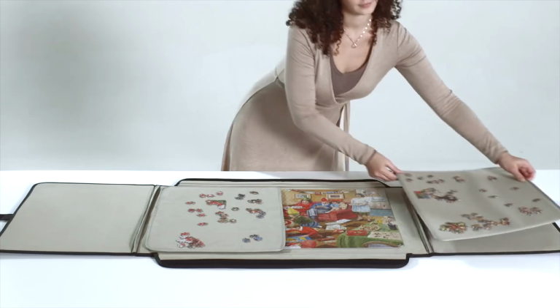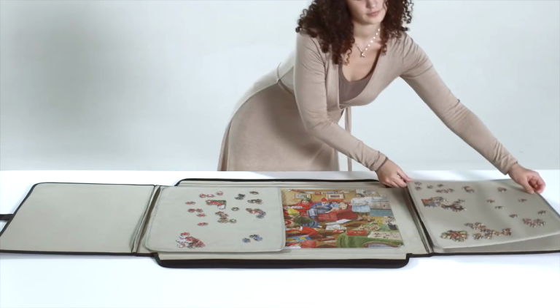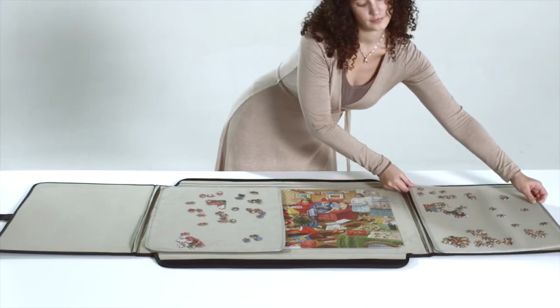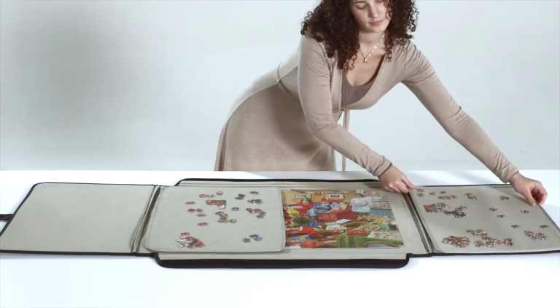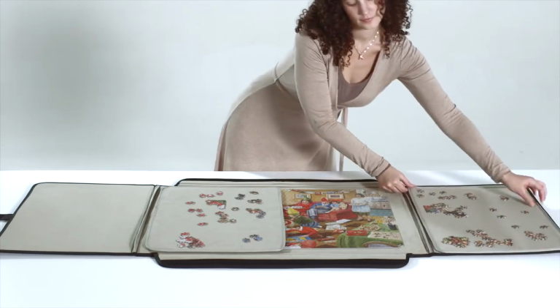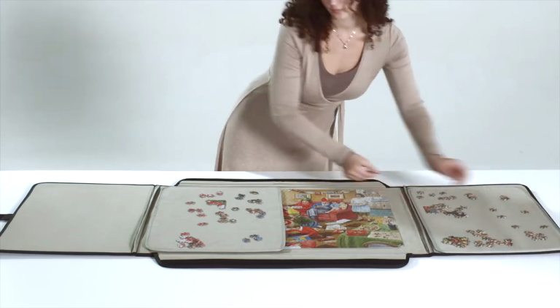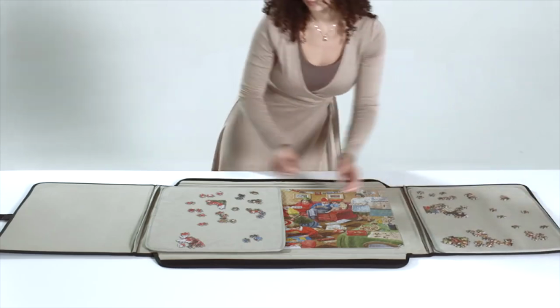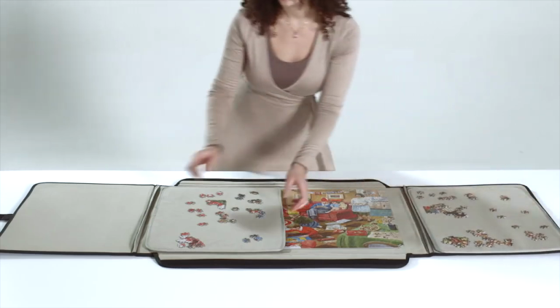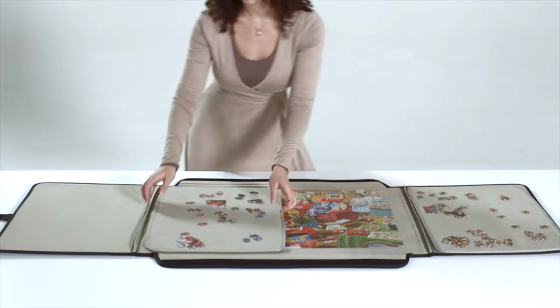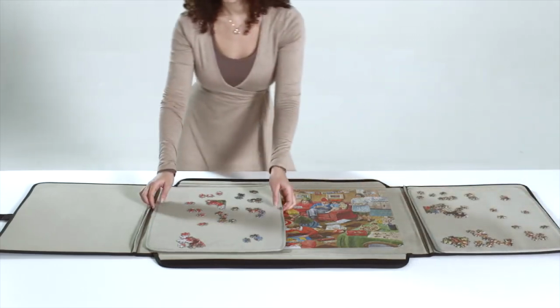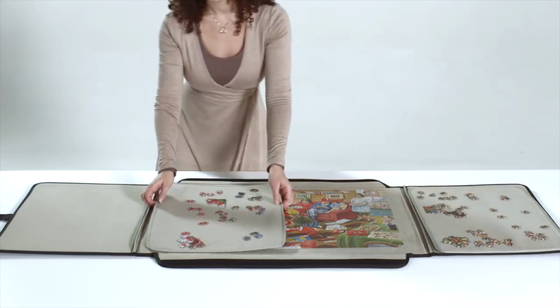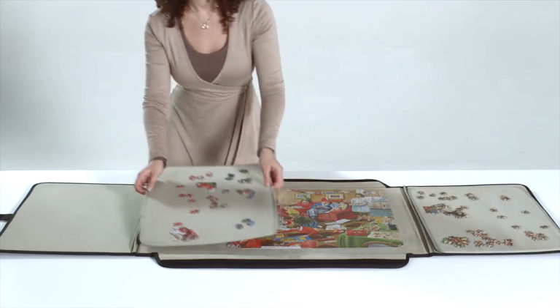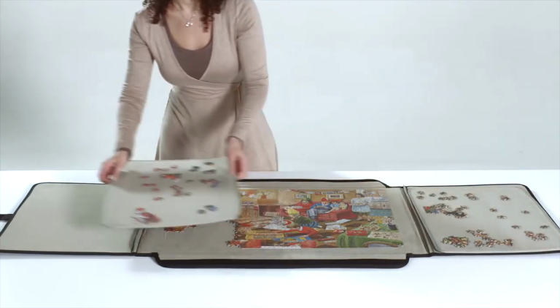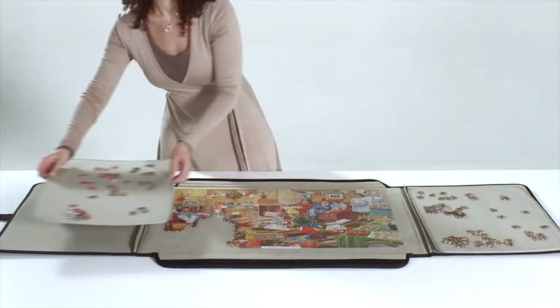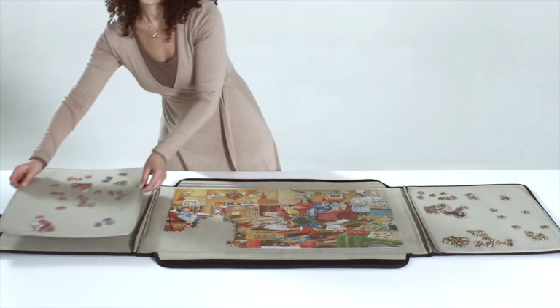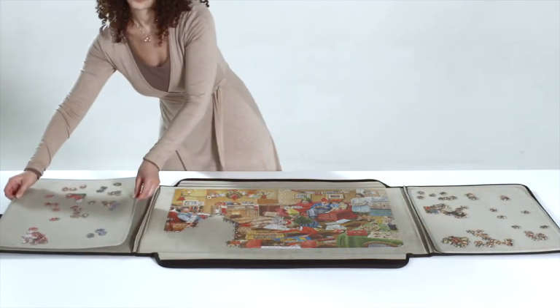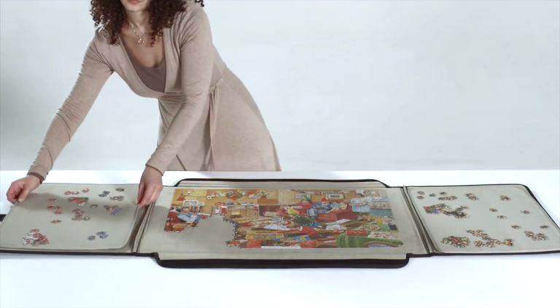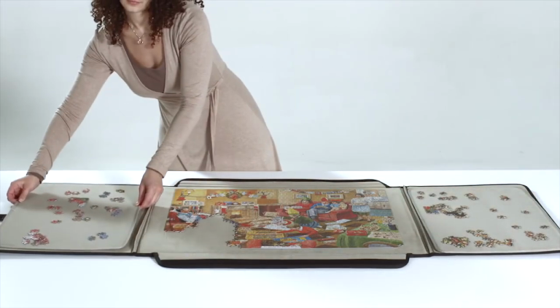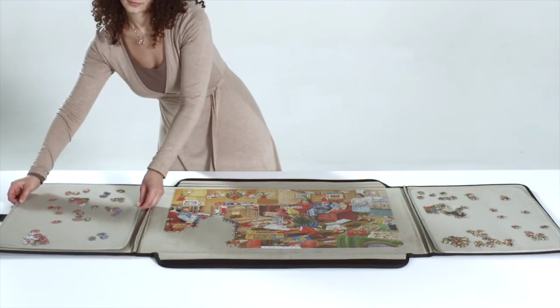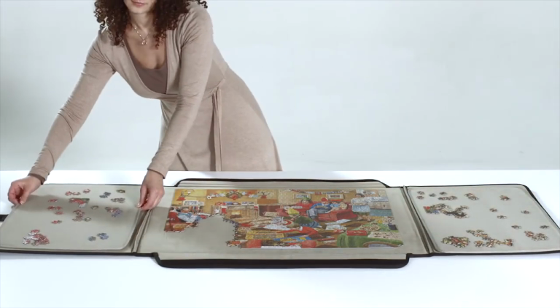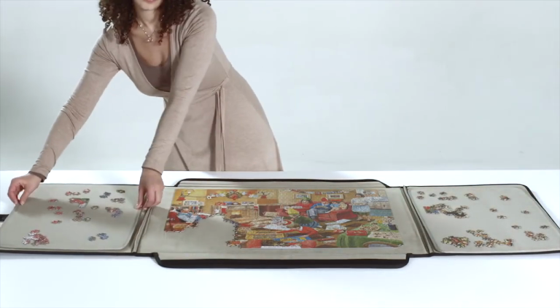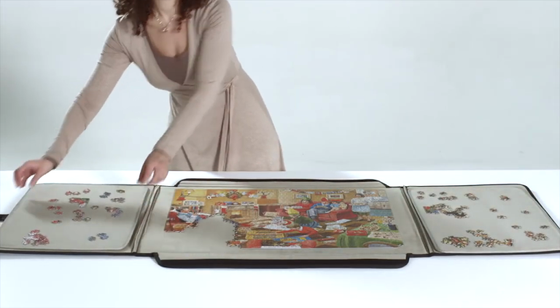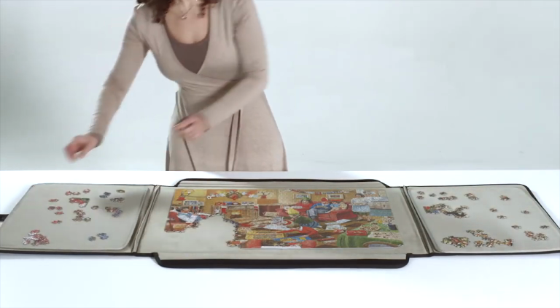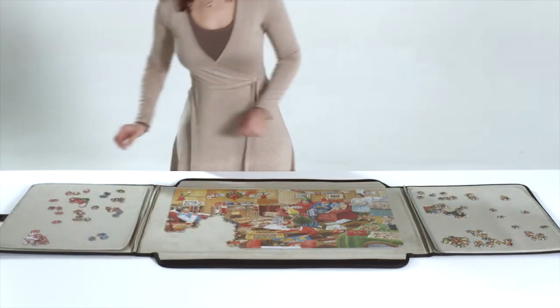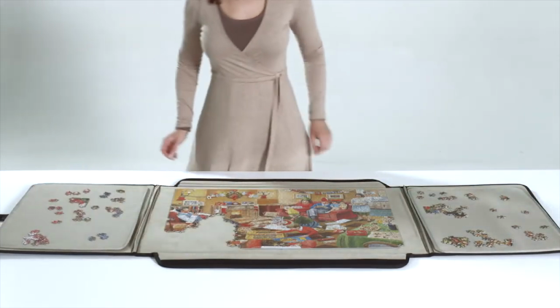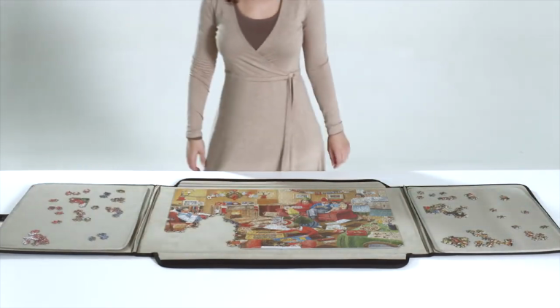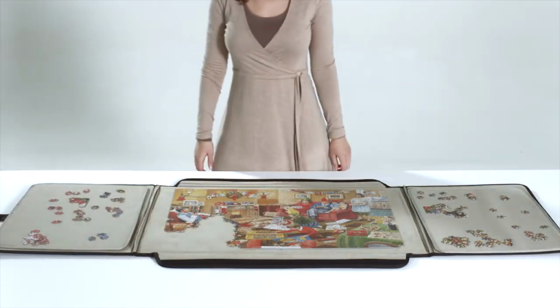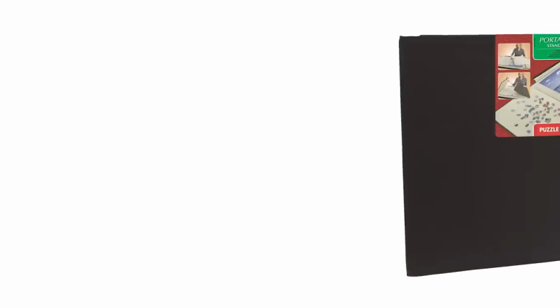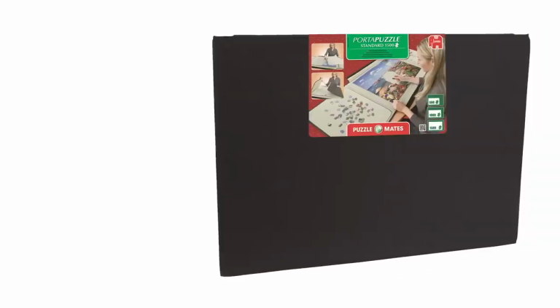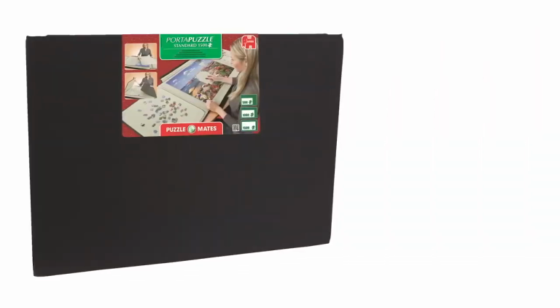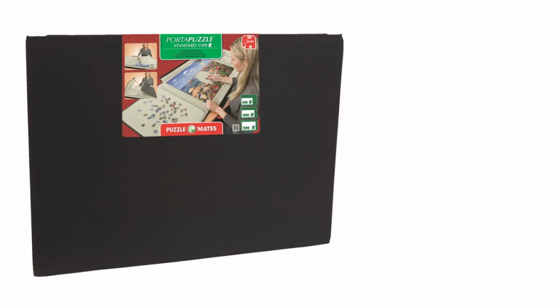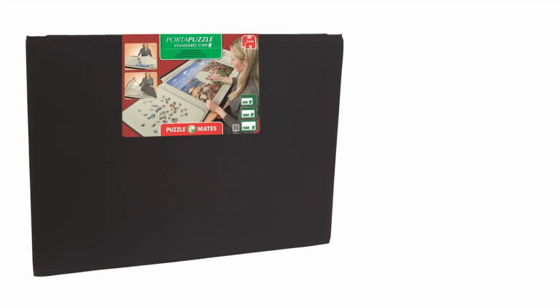Ready to get going again? Pick up exactly where you left off. Enjoy building your puzzle!